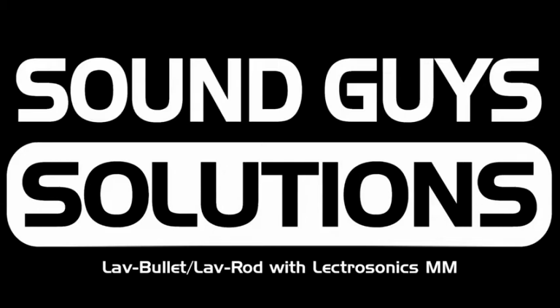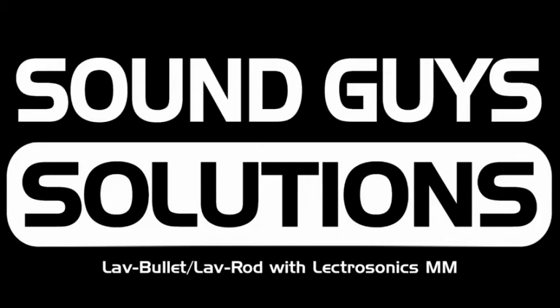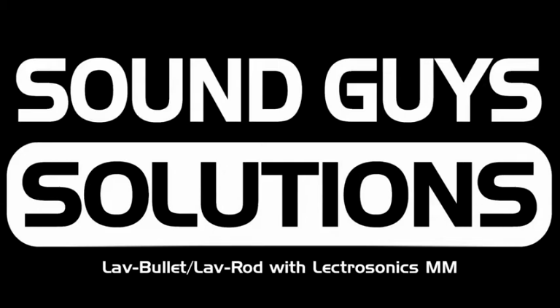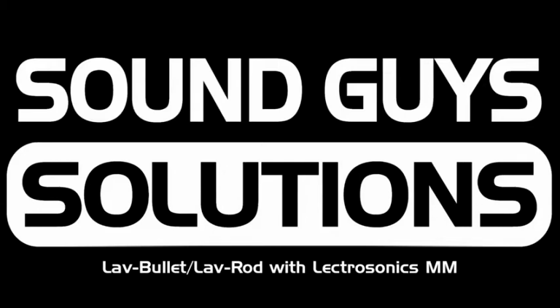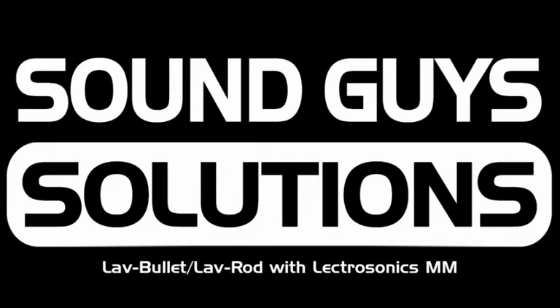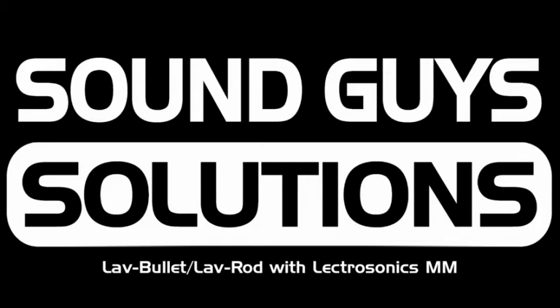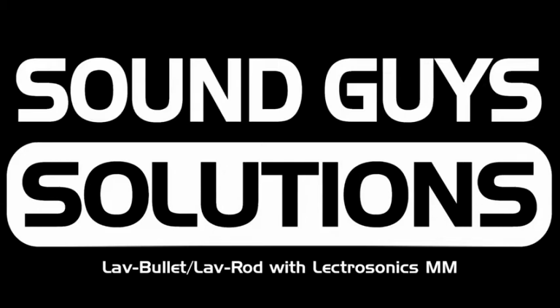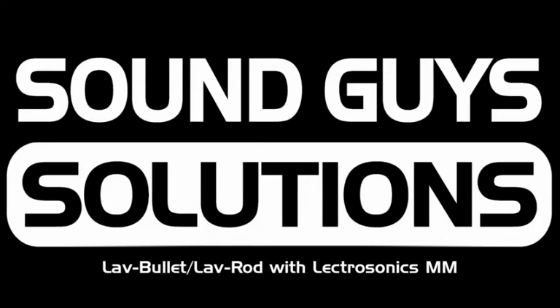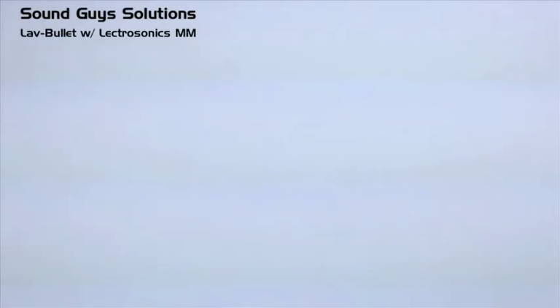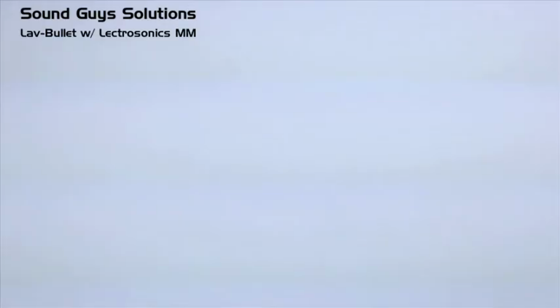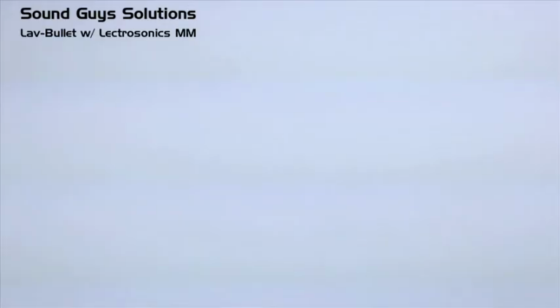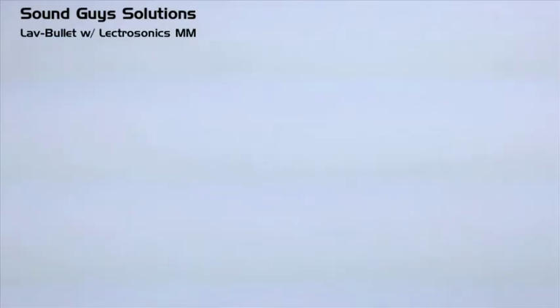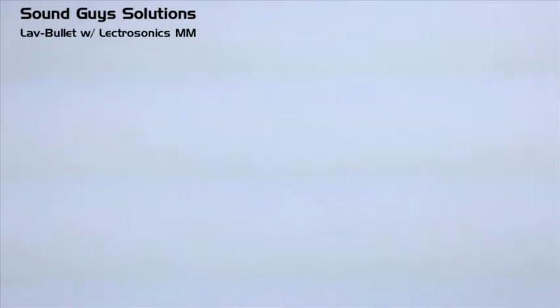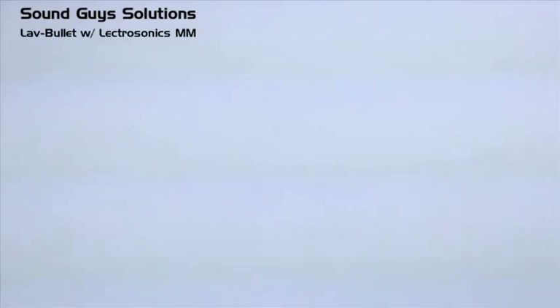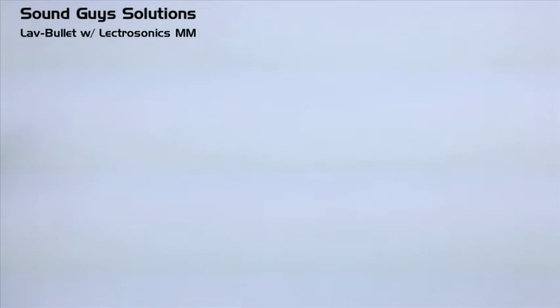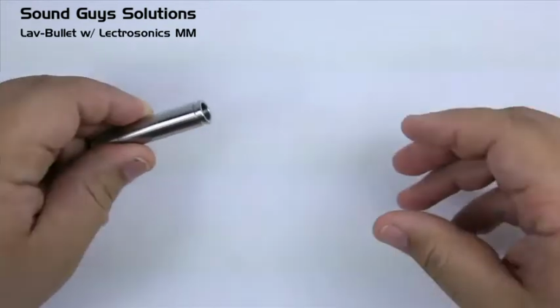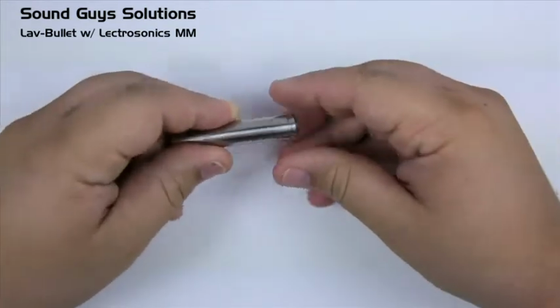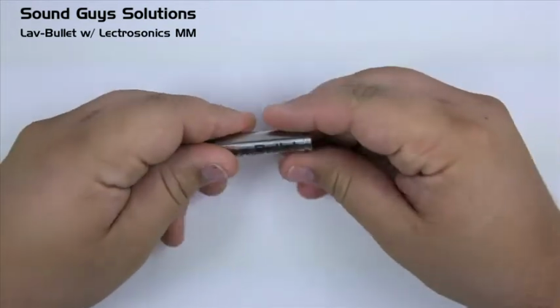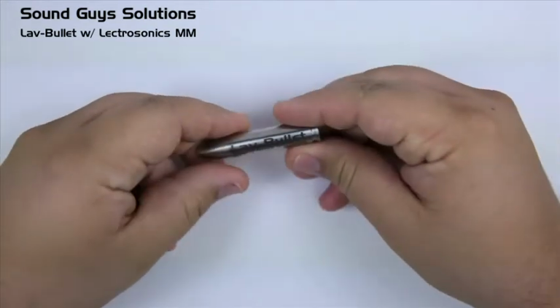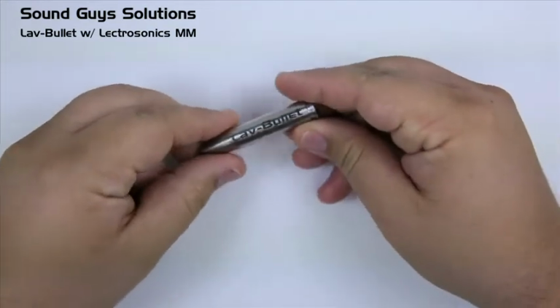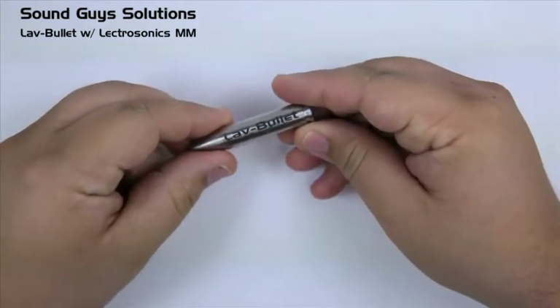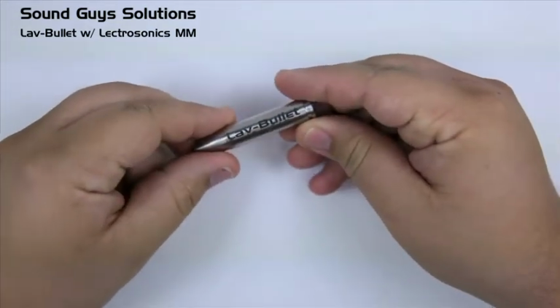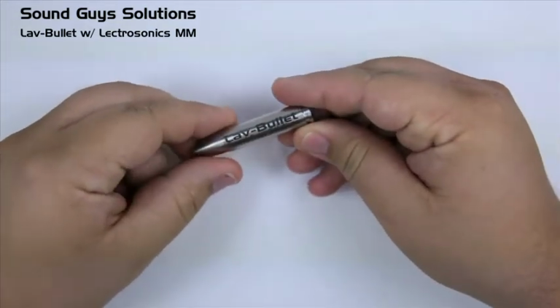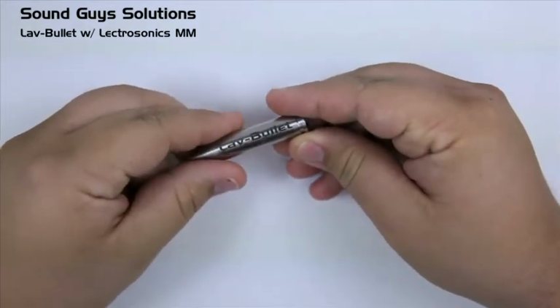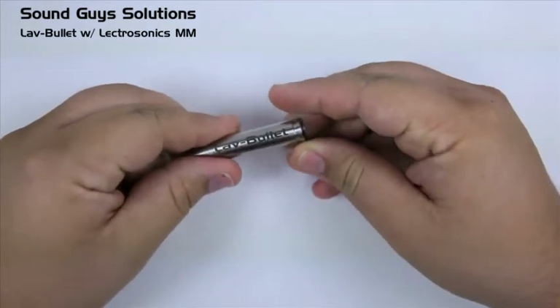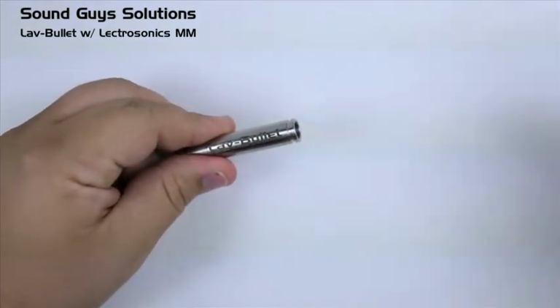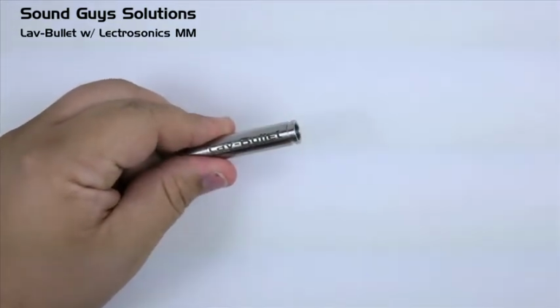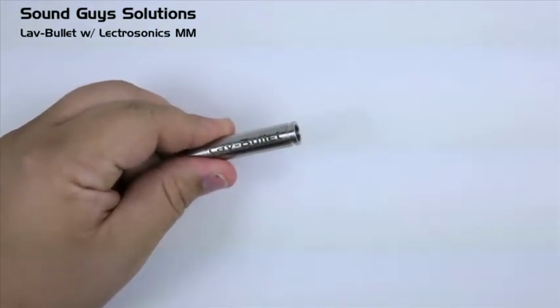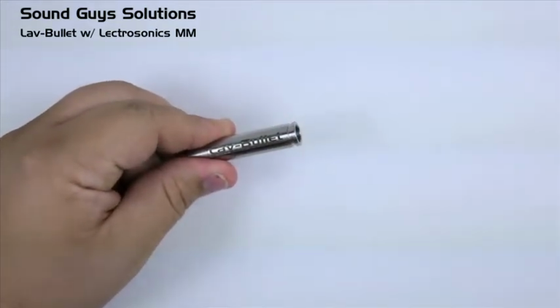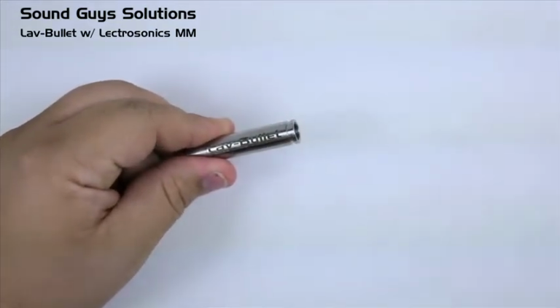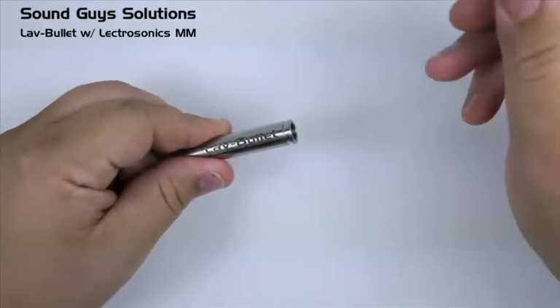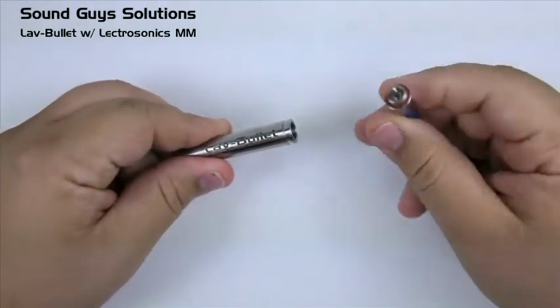Introducing the new LBMM adapter from SoundGuys Solutions. To demonstrate this product, here we have a lav bullet.